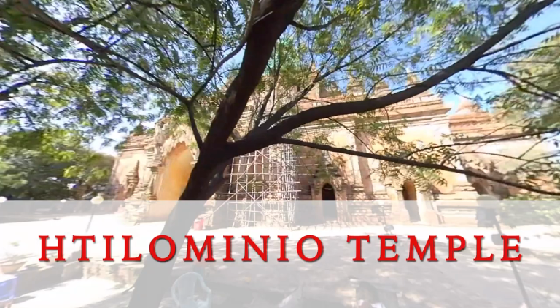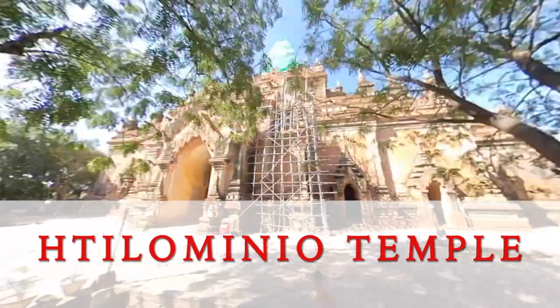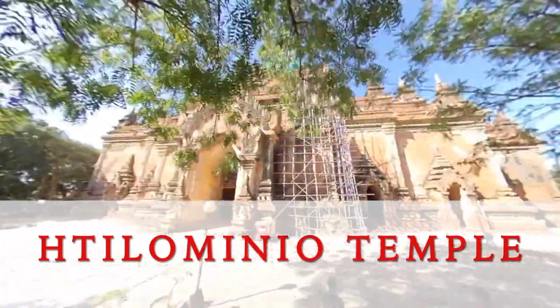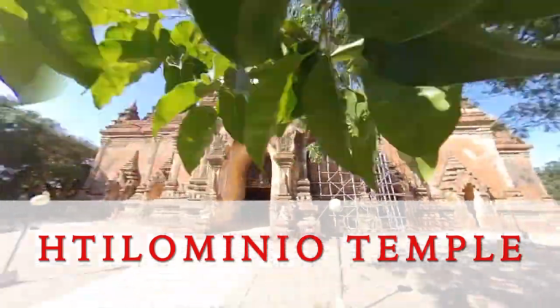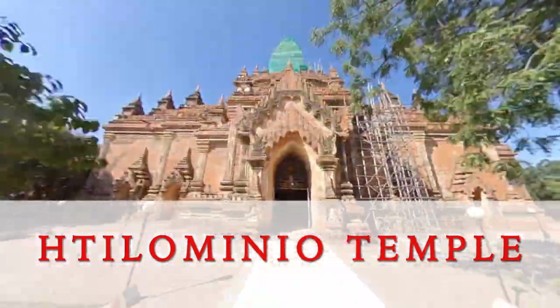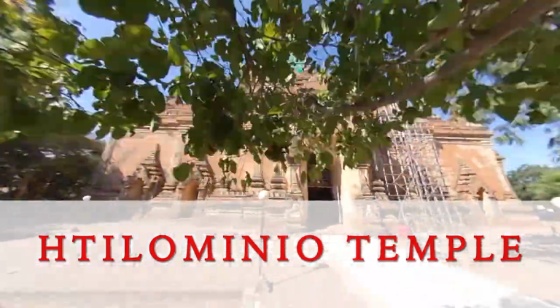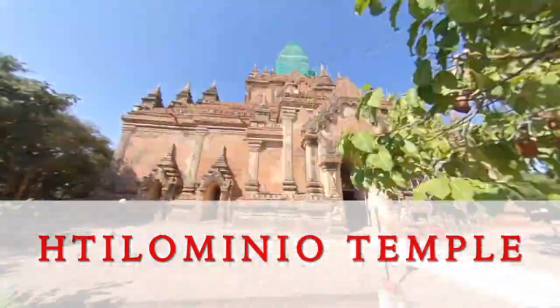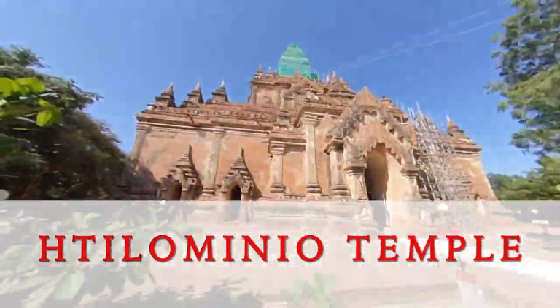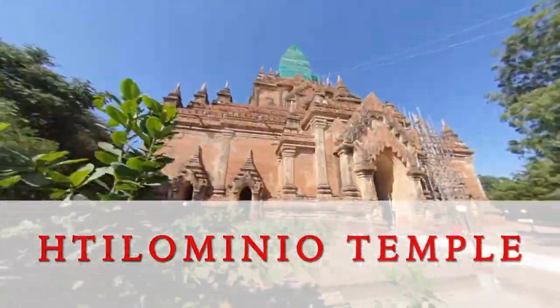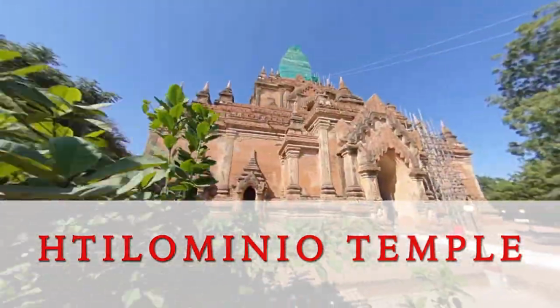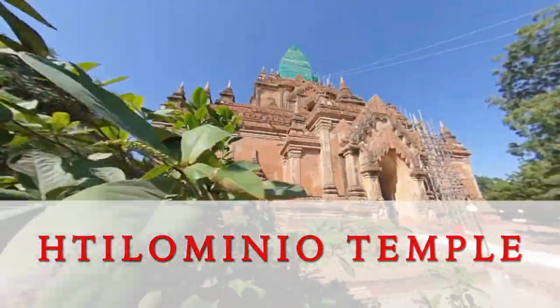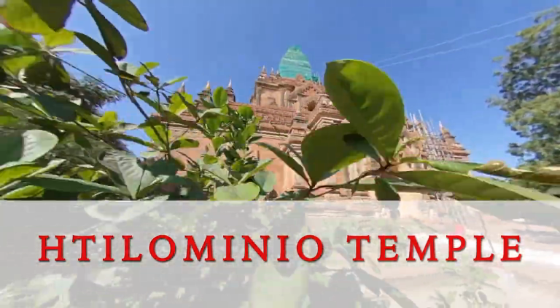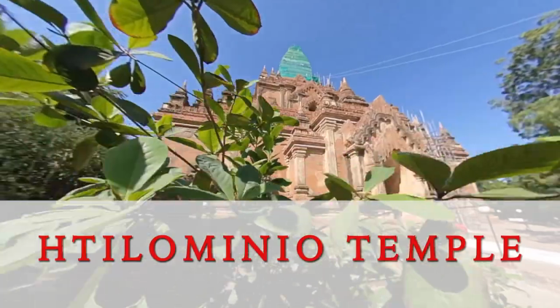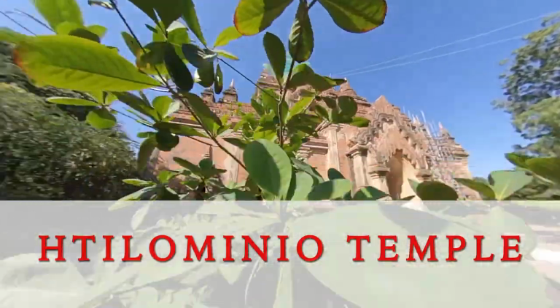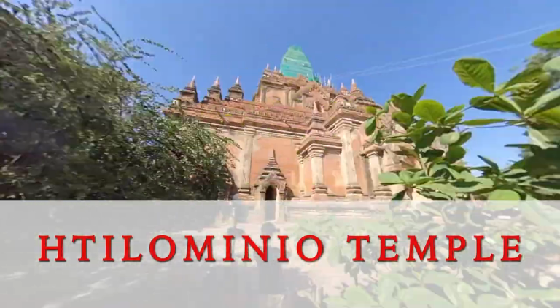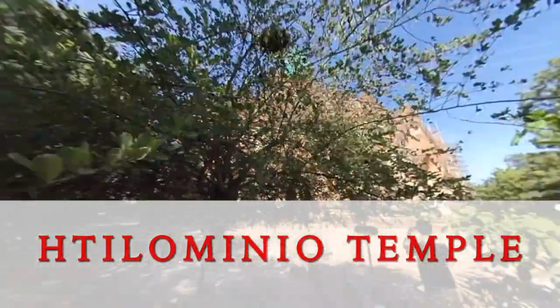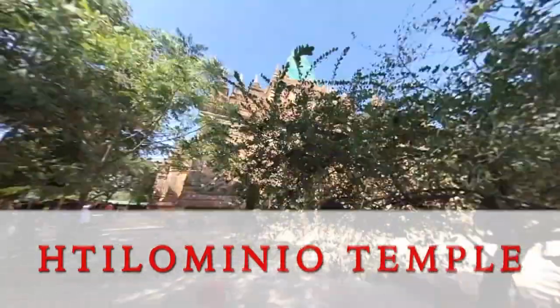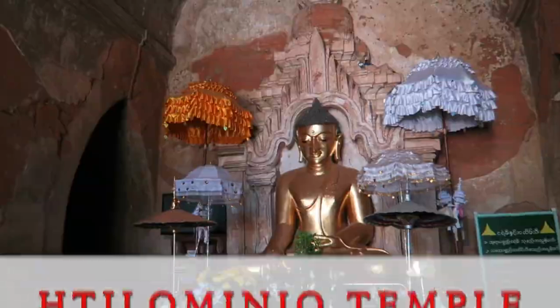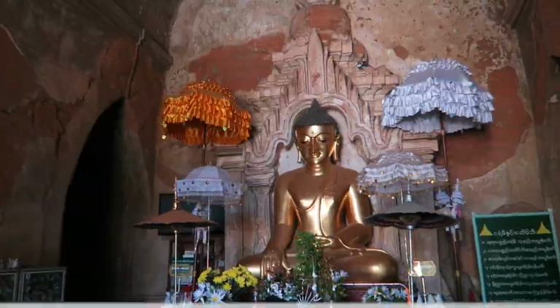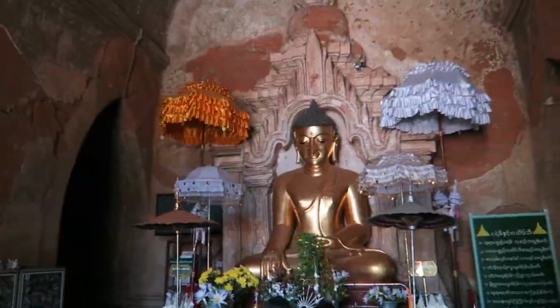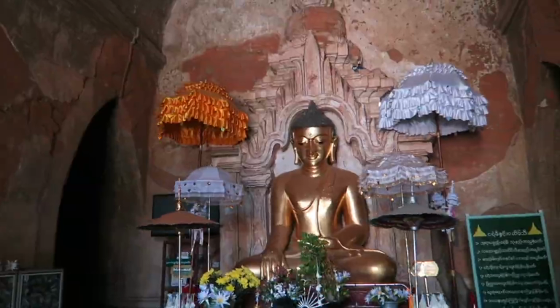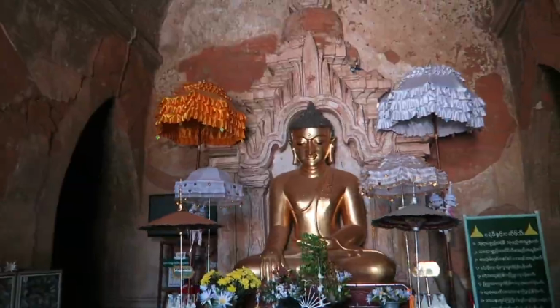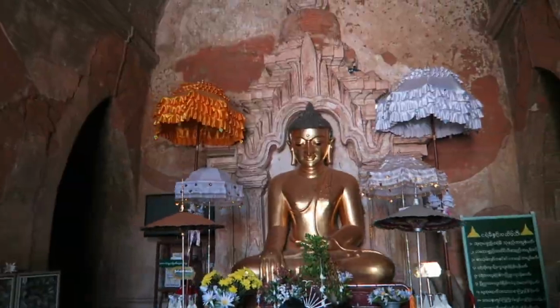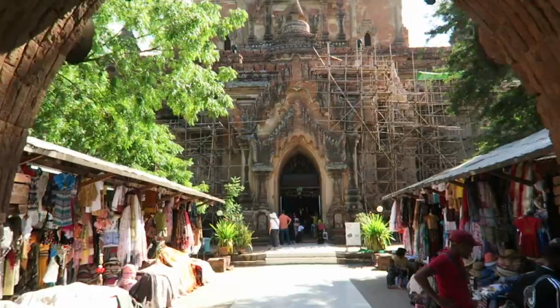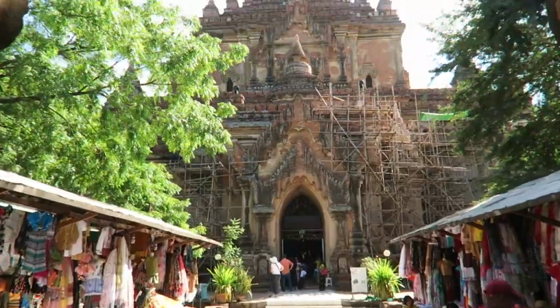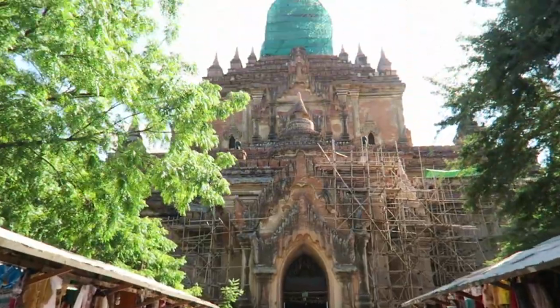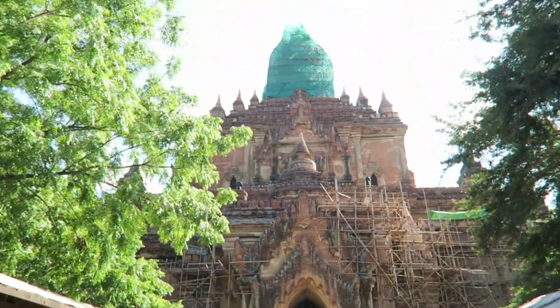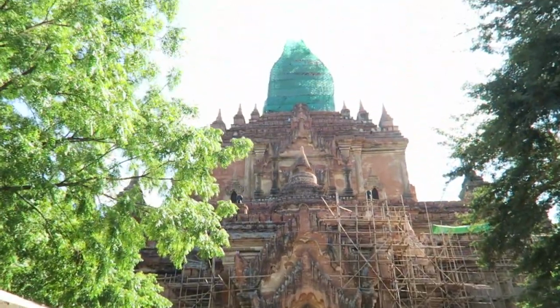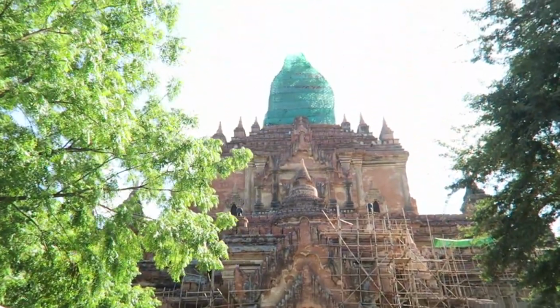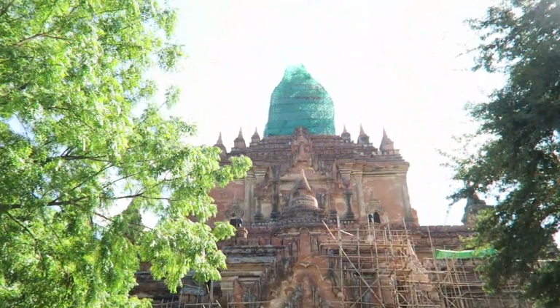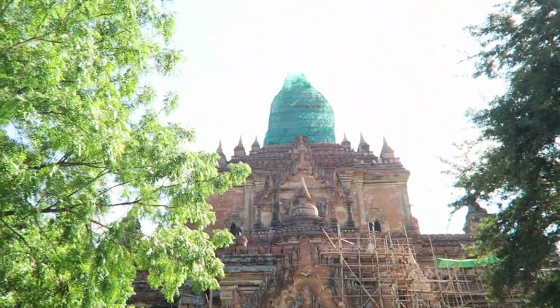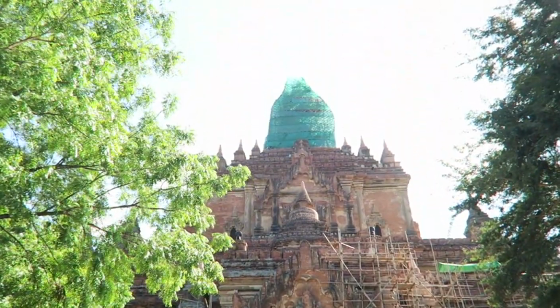Trees hug this pagoda, which was being repaired when we visited. It's surrounded by market stalls.